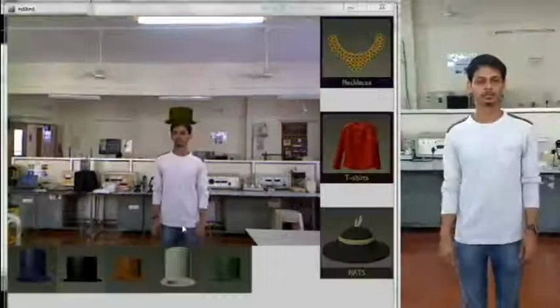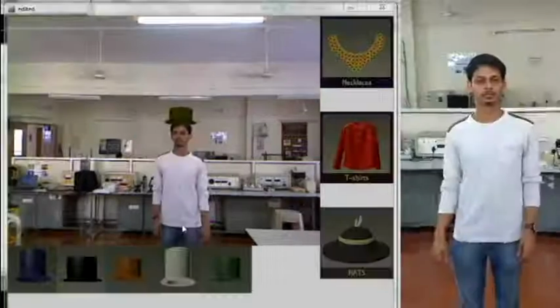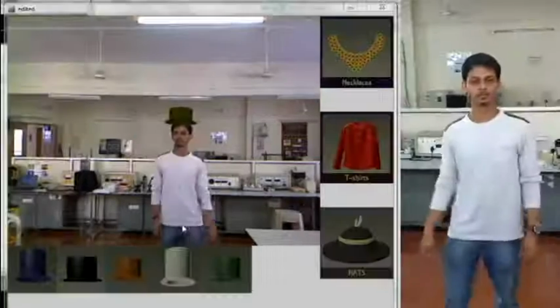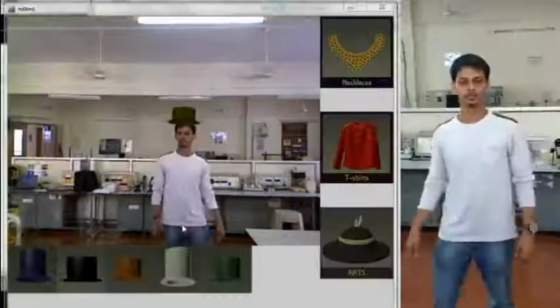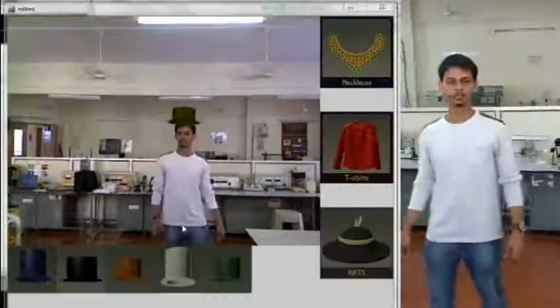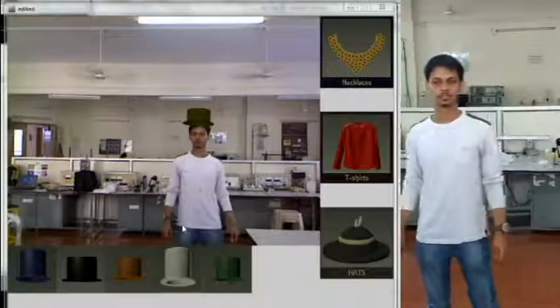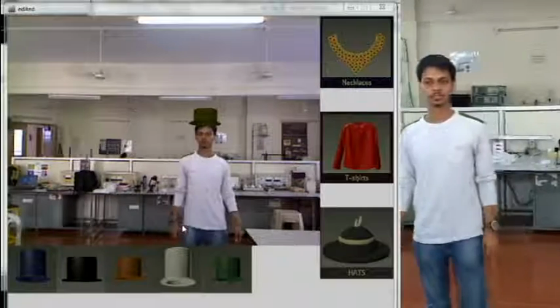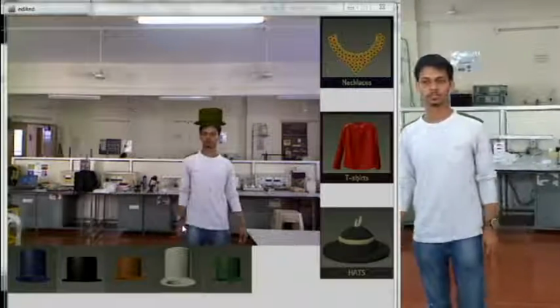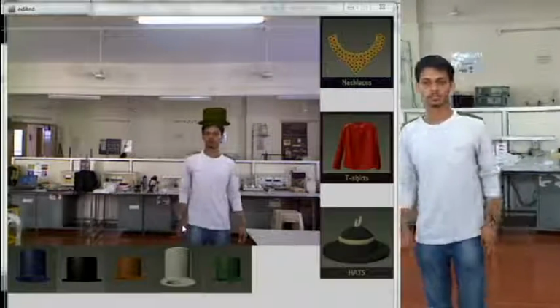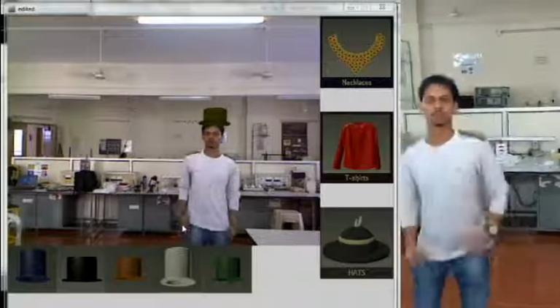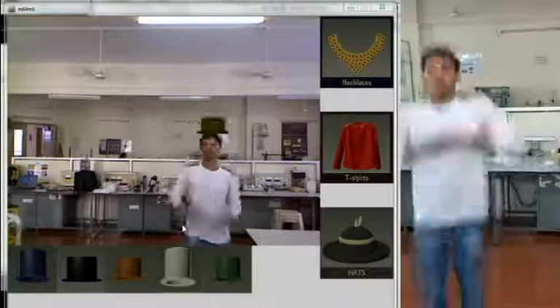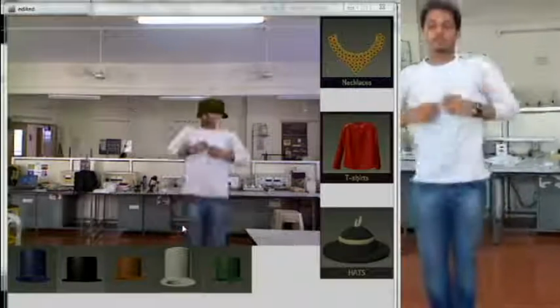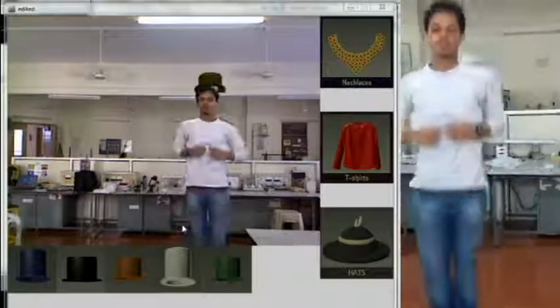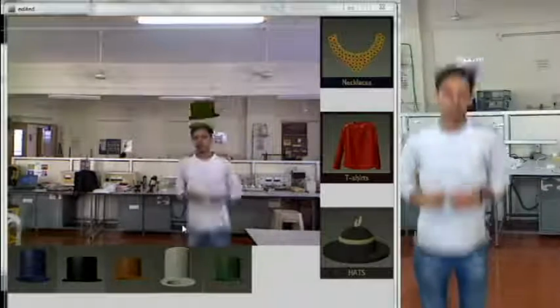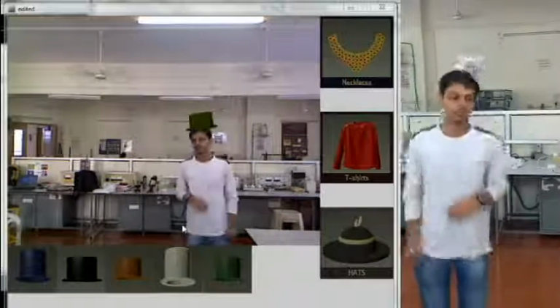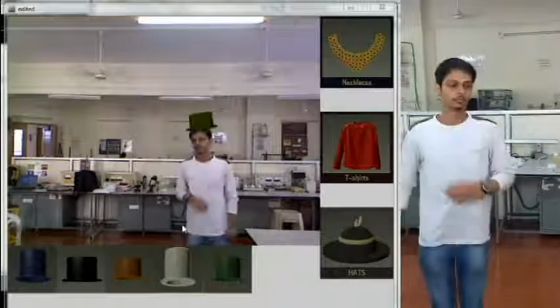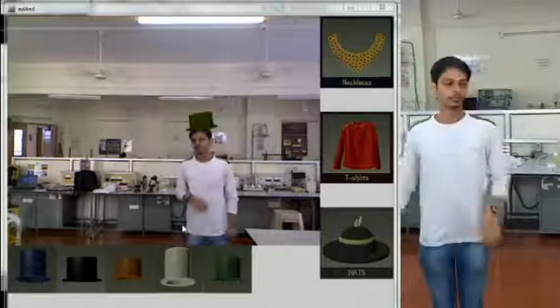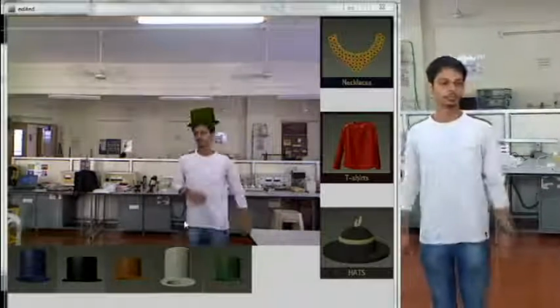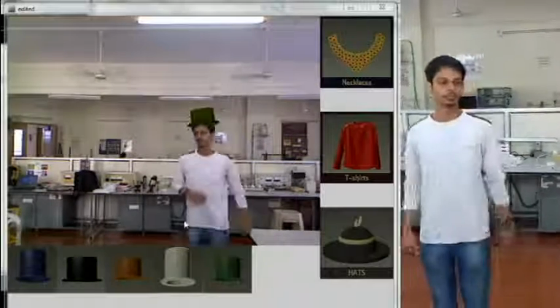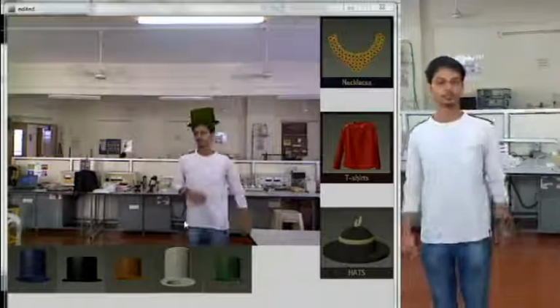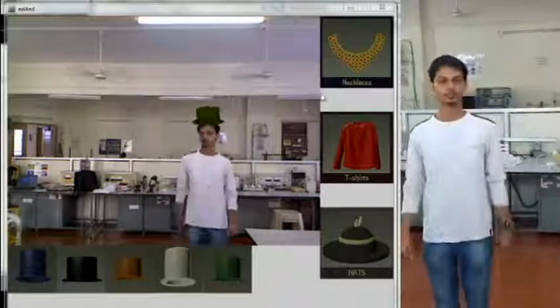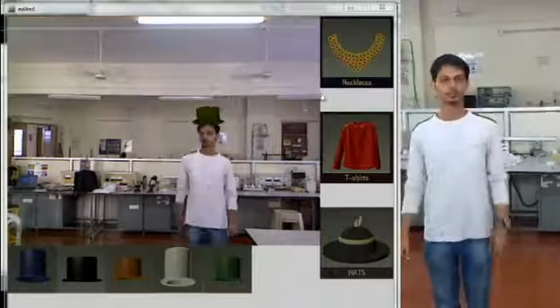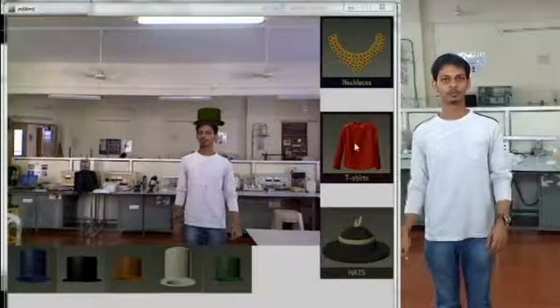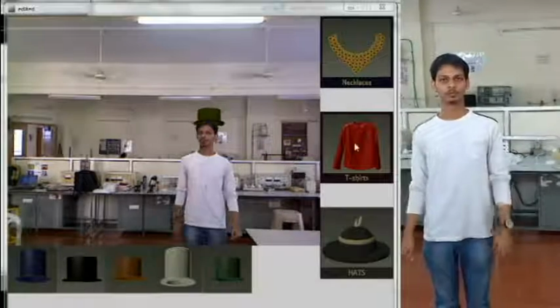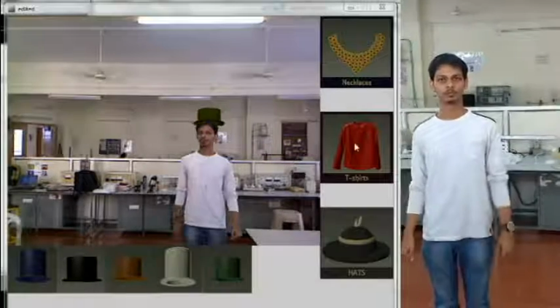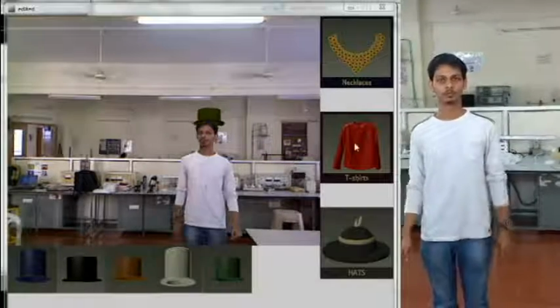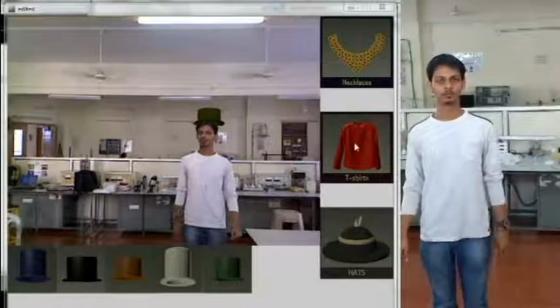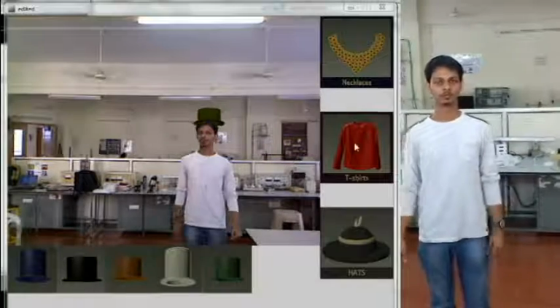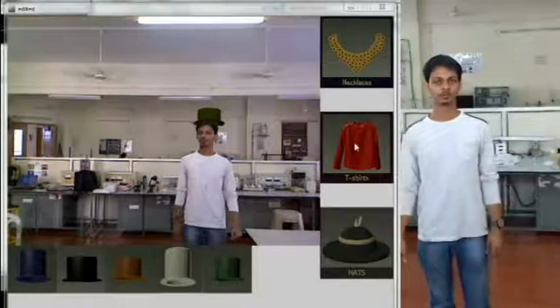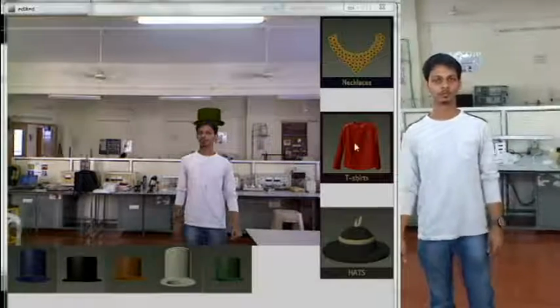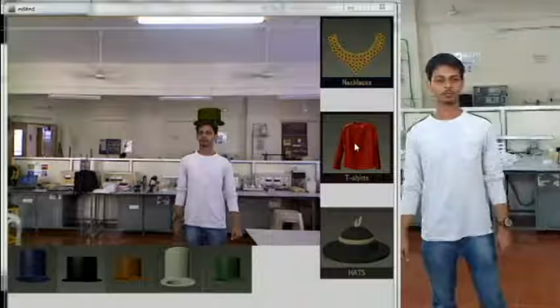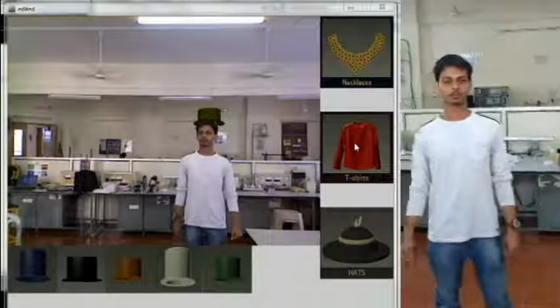If the user jumps, the user is tracked and the design follows the user.